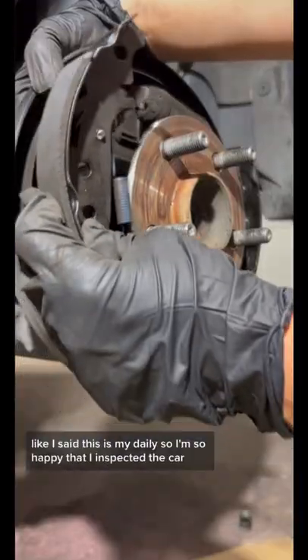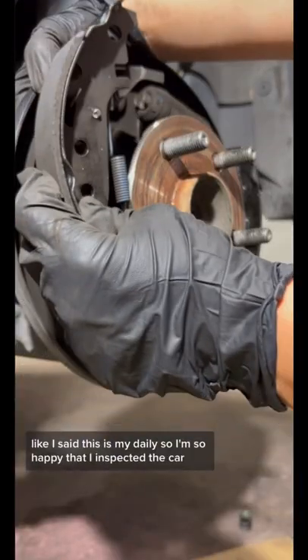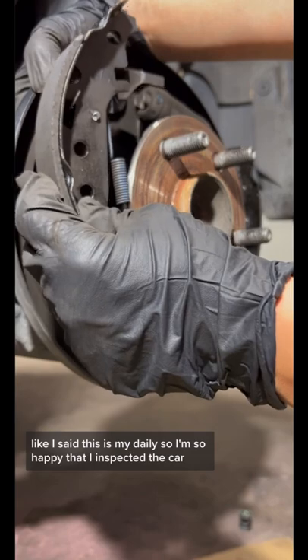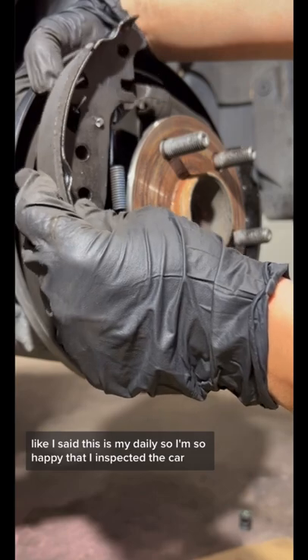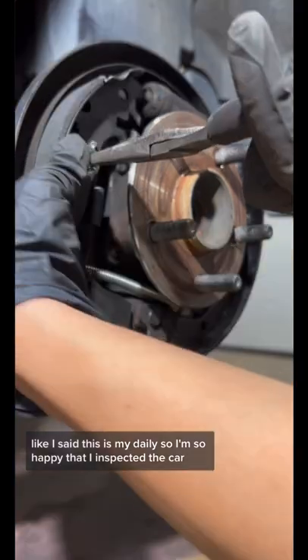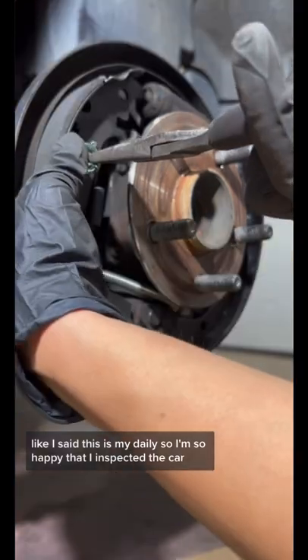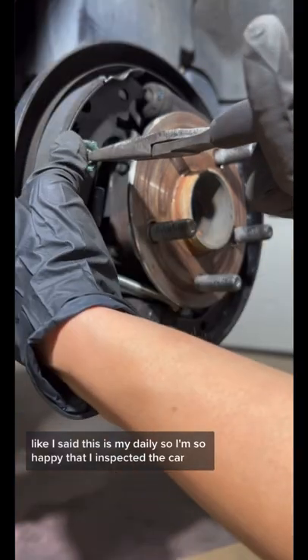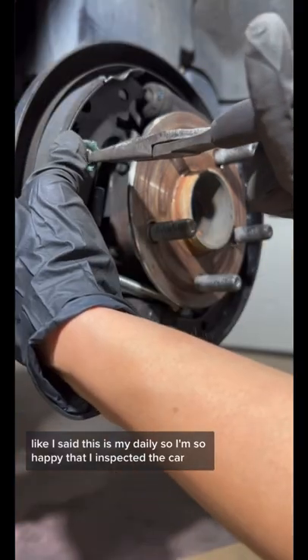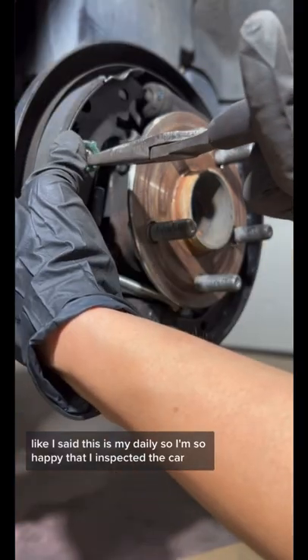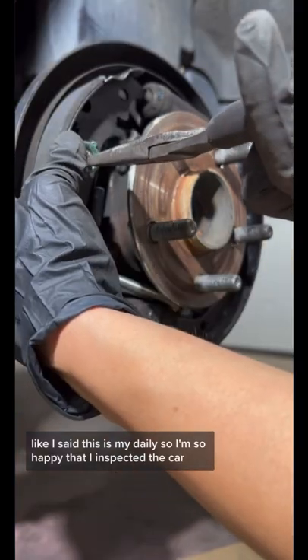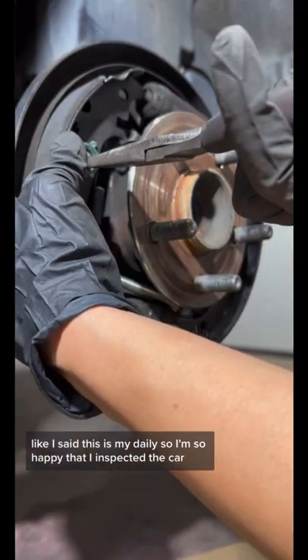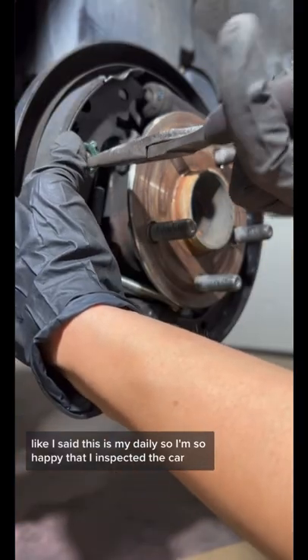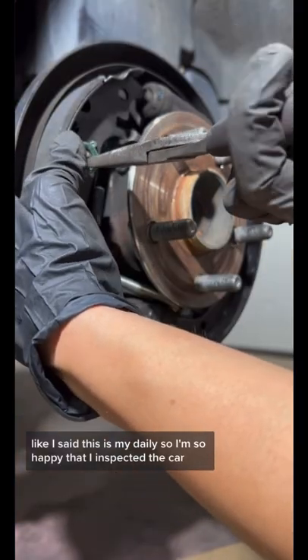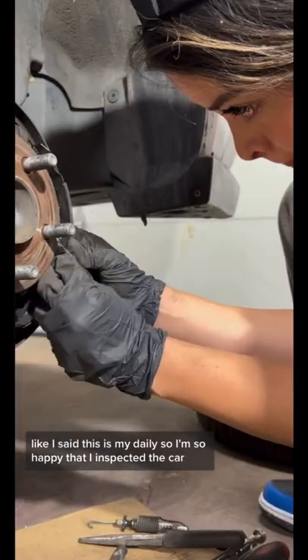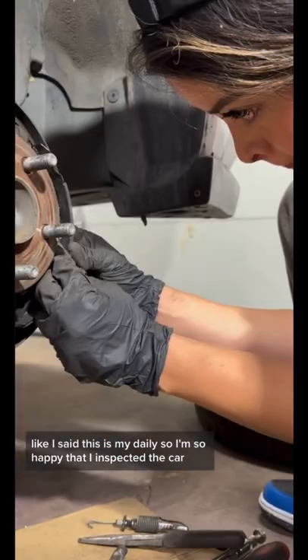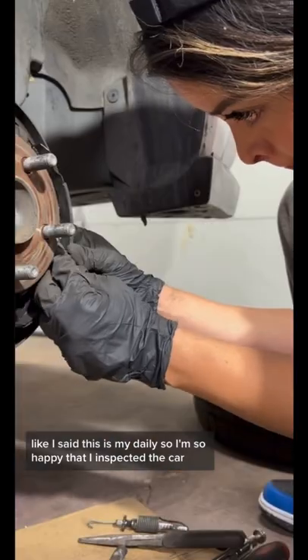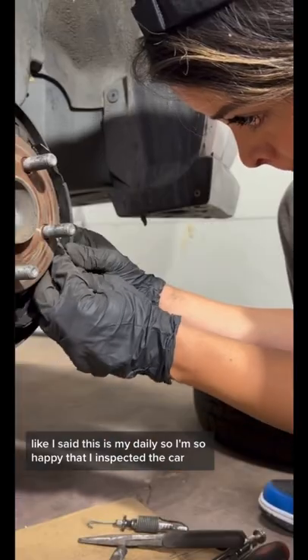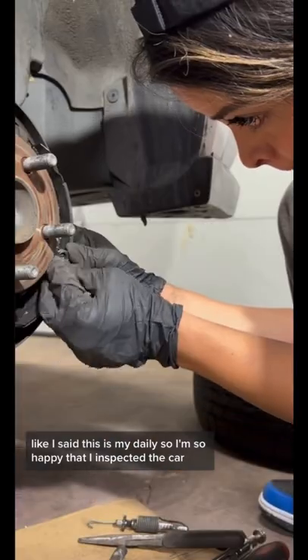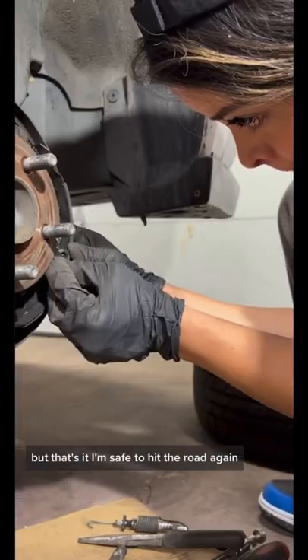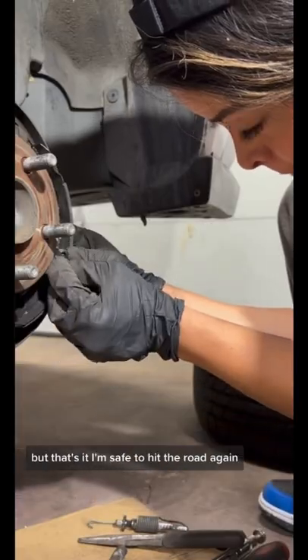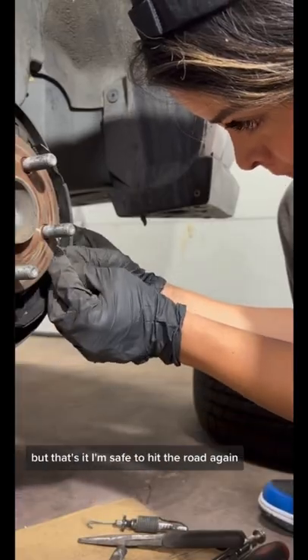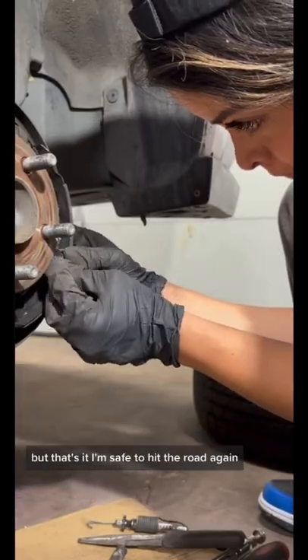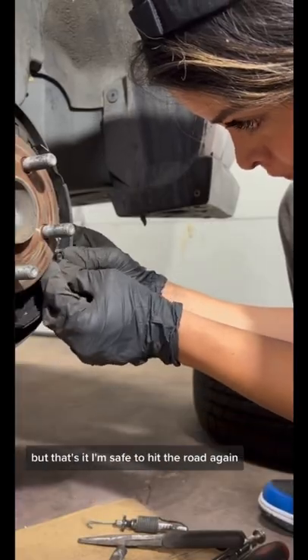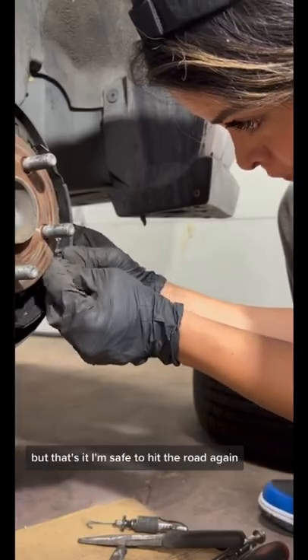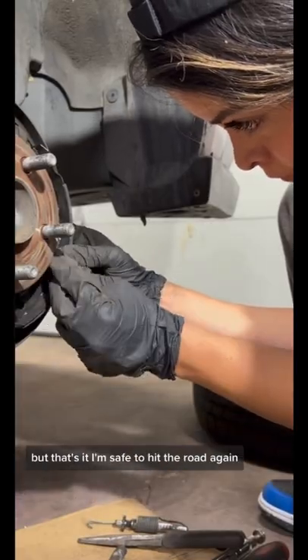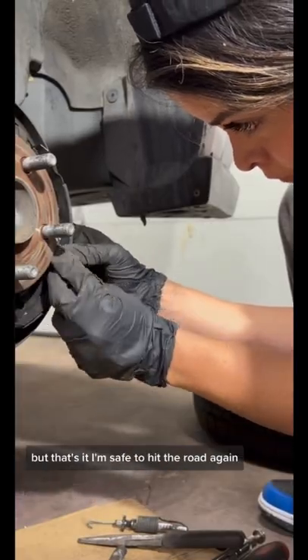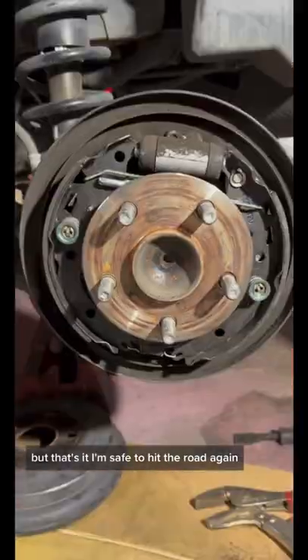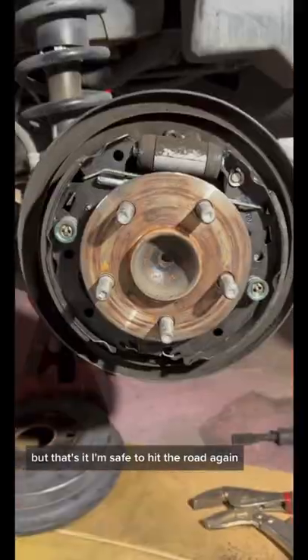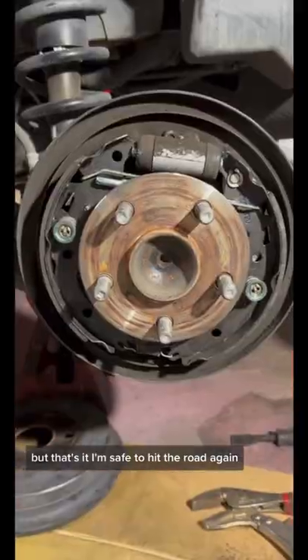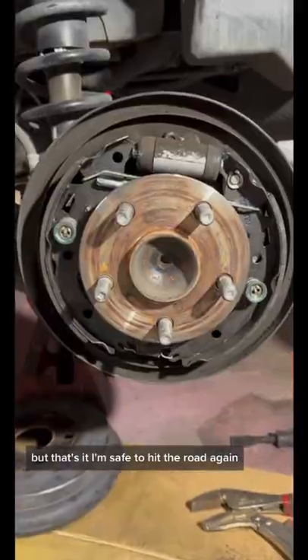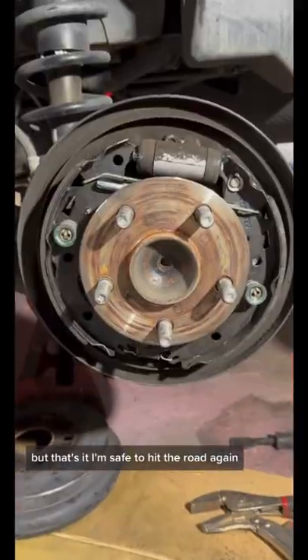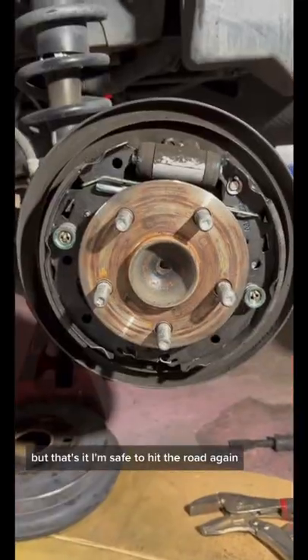Like I said, this is my daily, so I'm so happy that I inspected the car. But that's it — I'm safe to hit the road again.